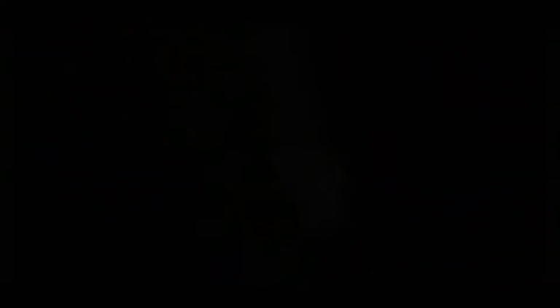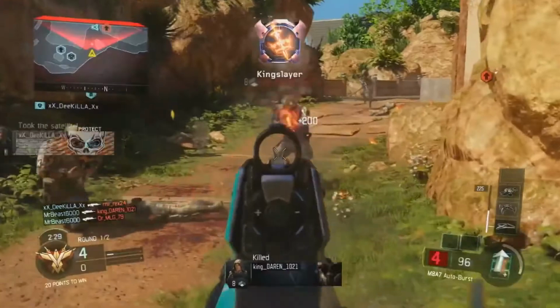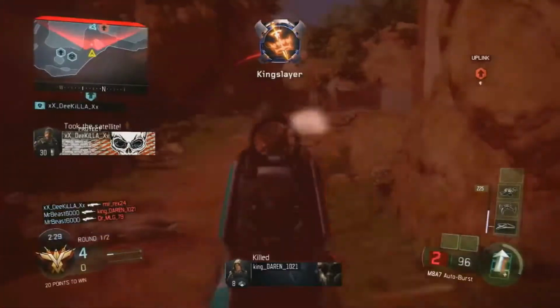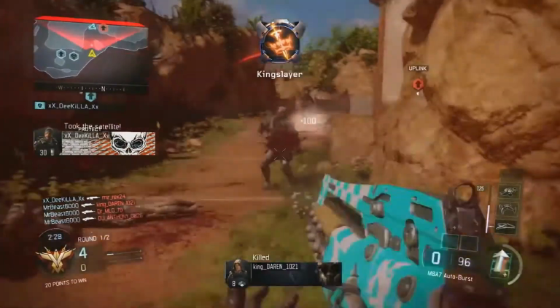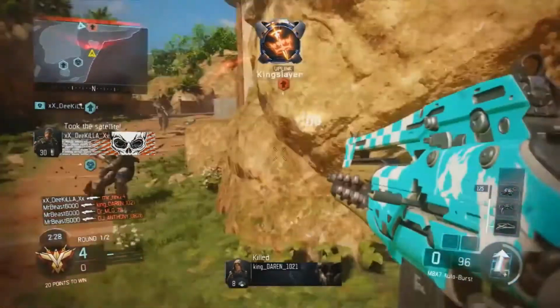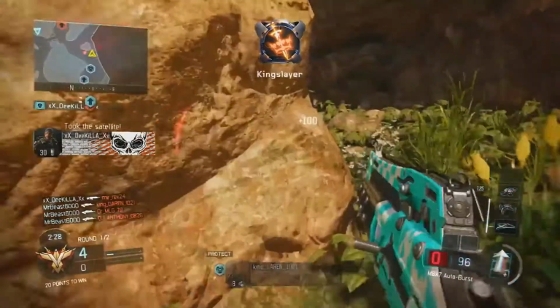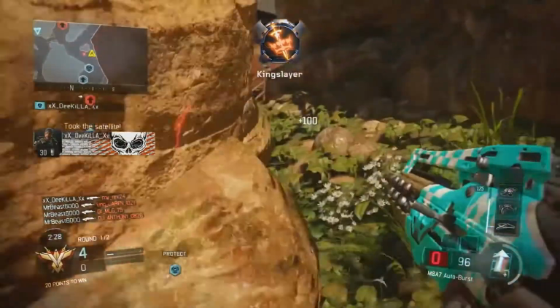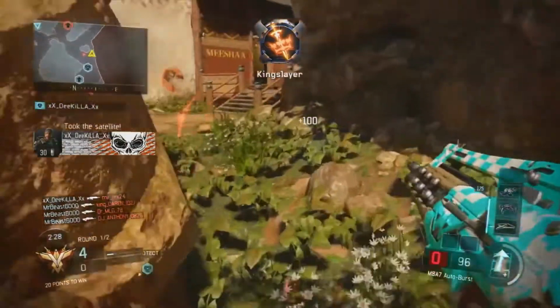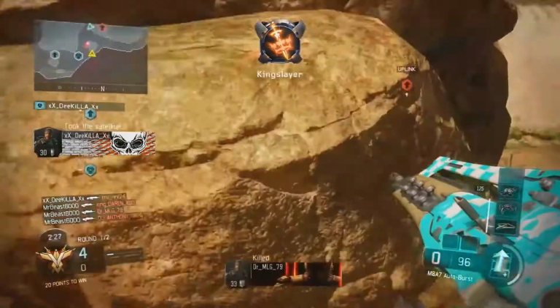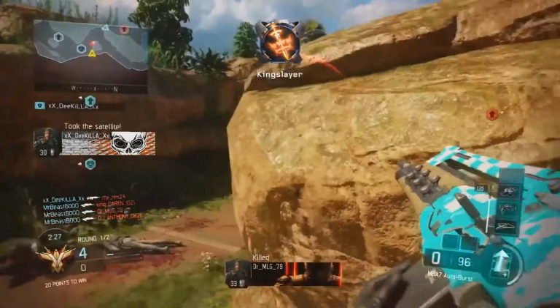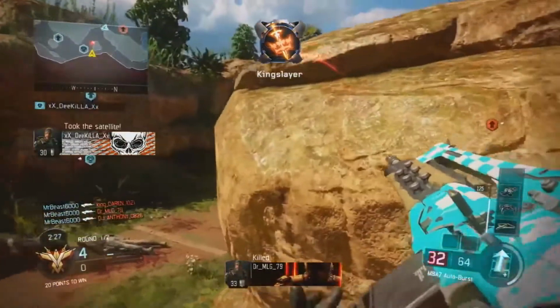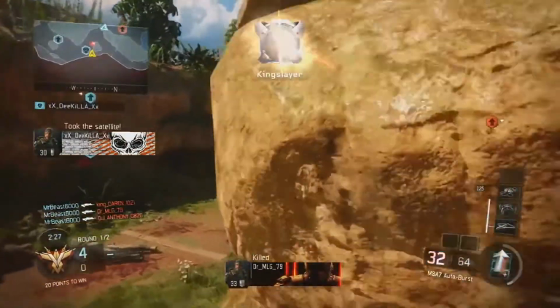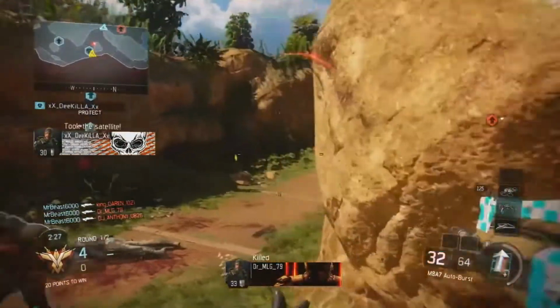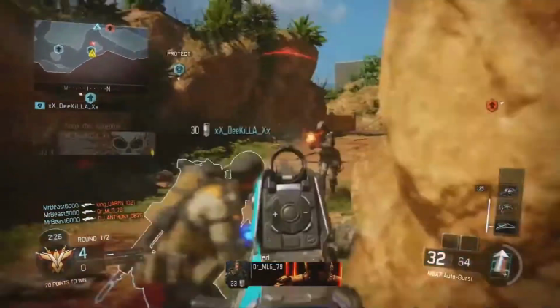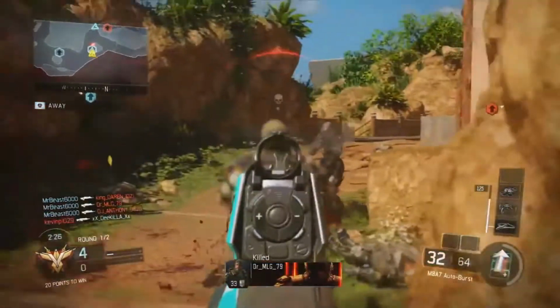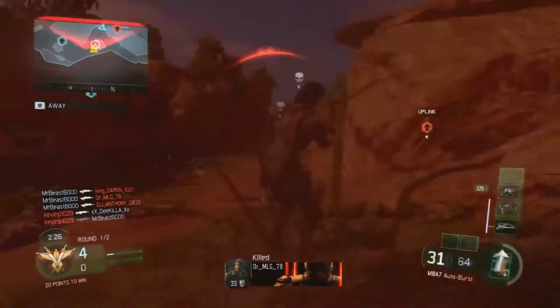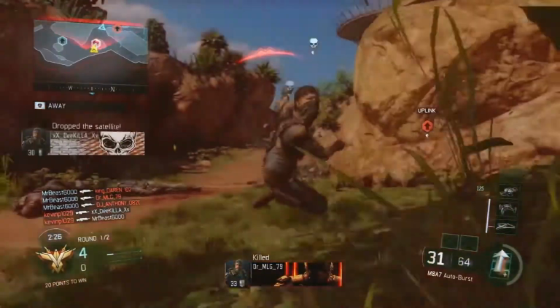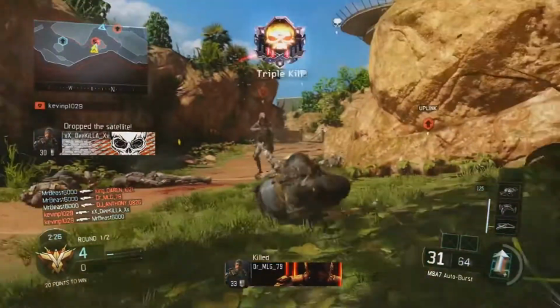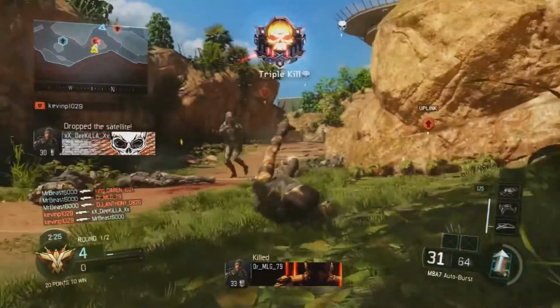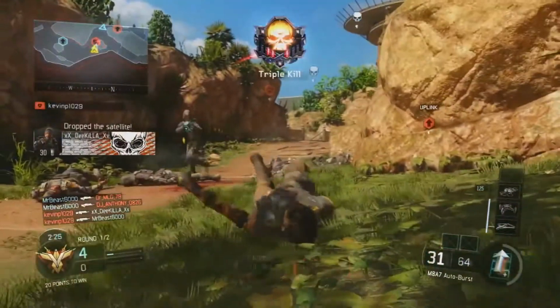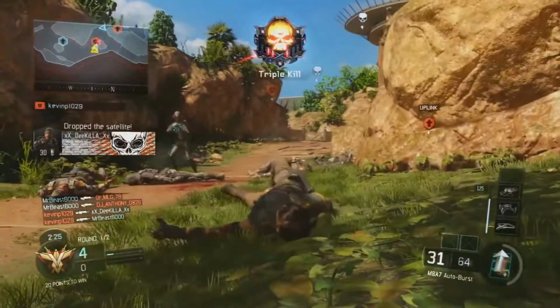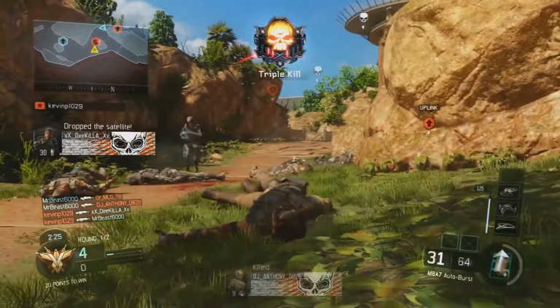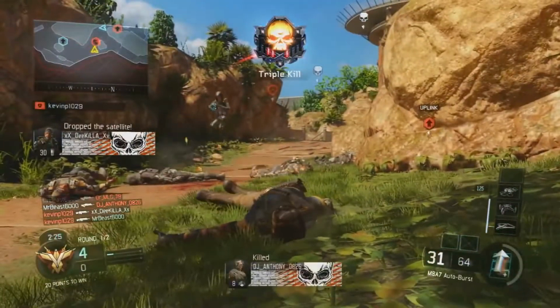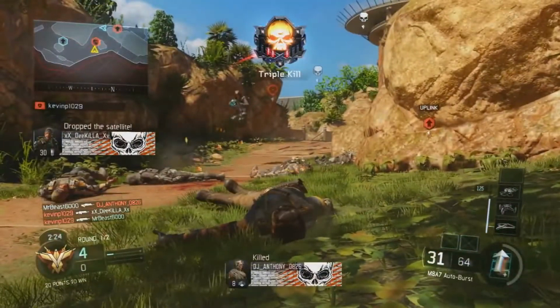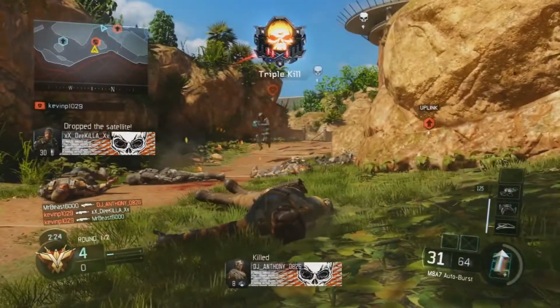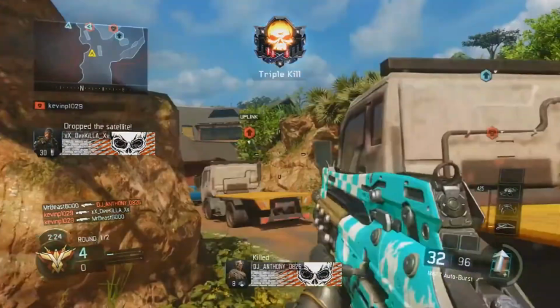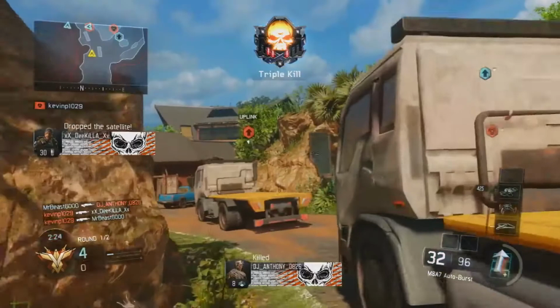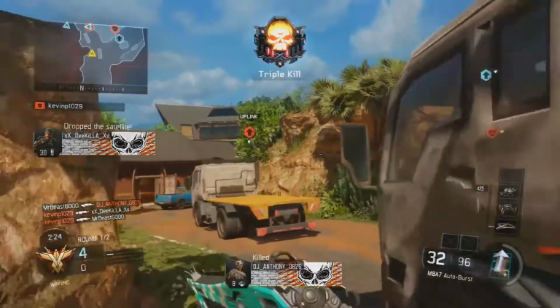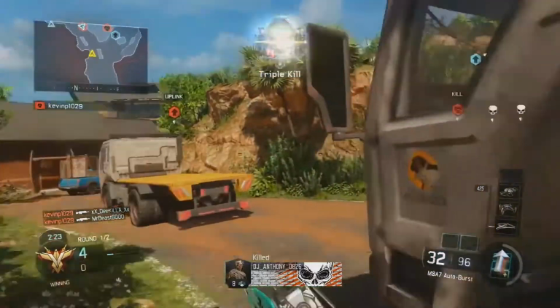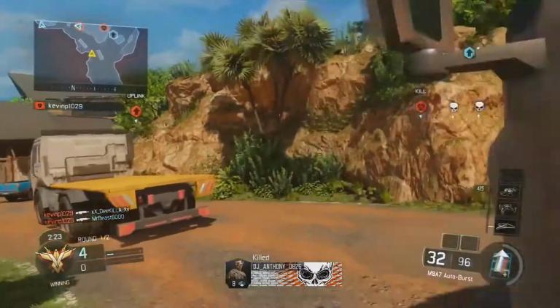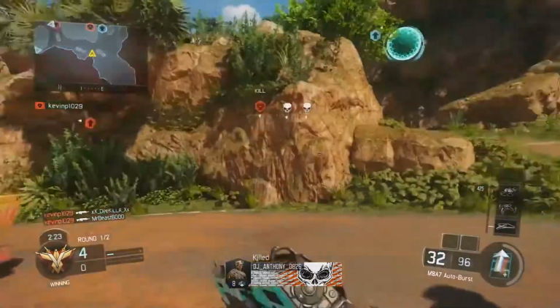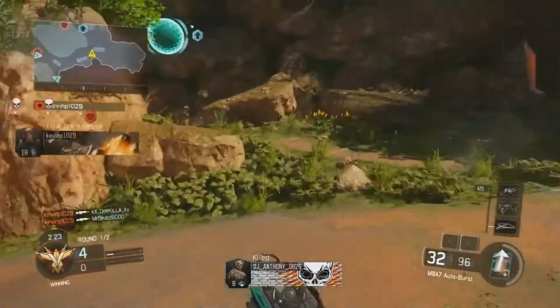Hey guys, how's it going? It's Phantom here and today I'm going to be telling you guys what capture card you should get for the needs that you have.